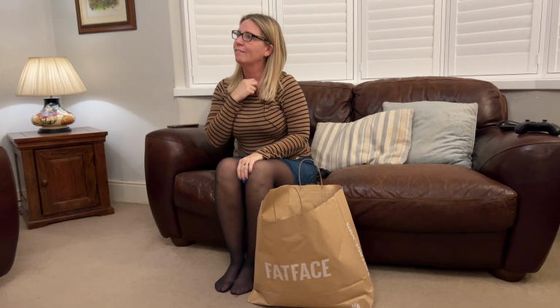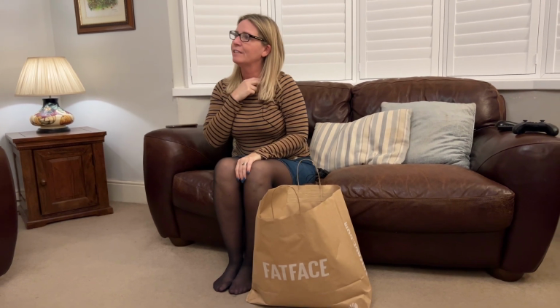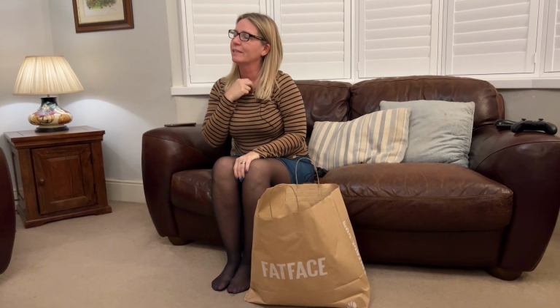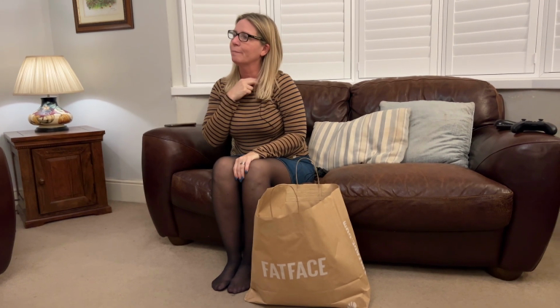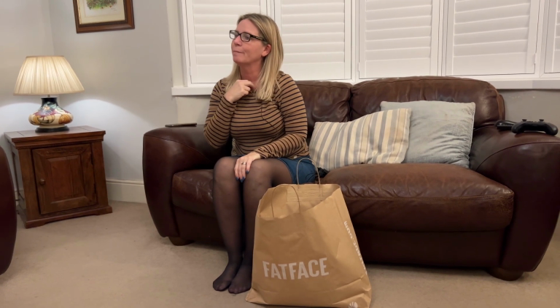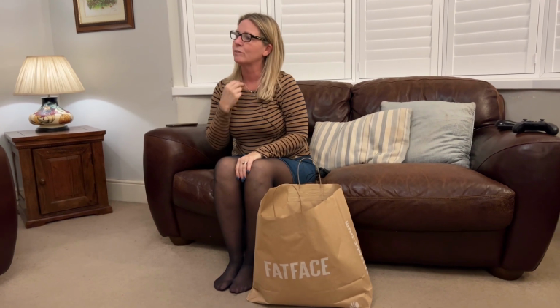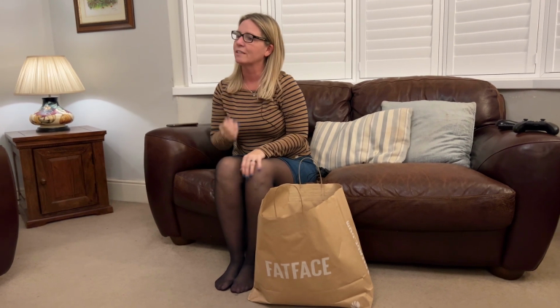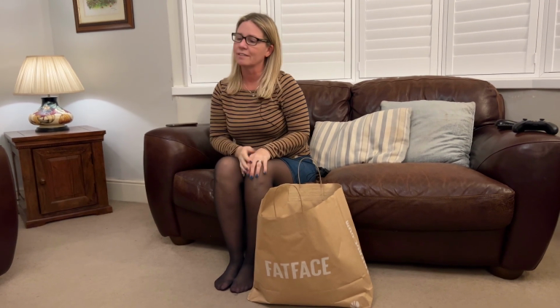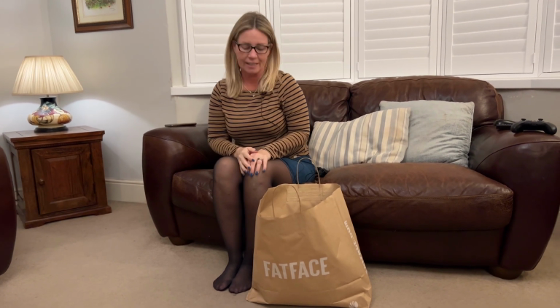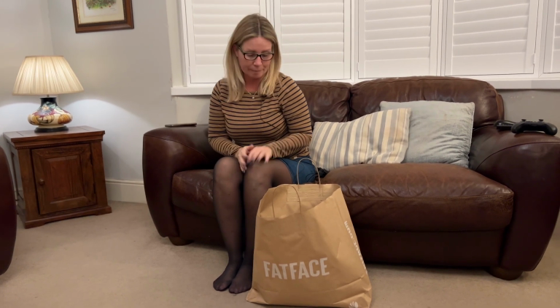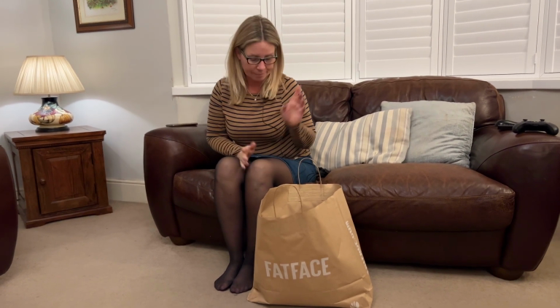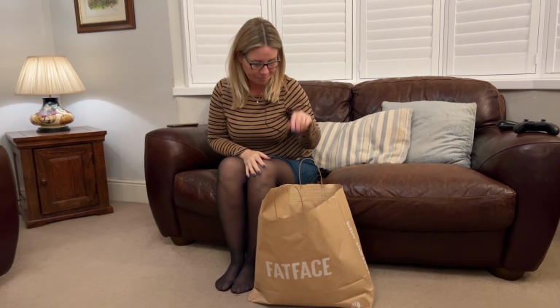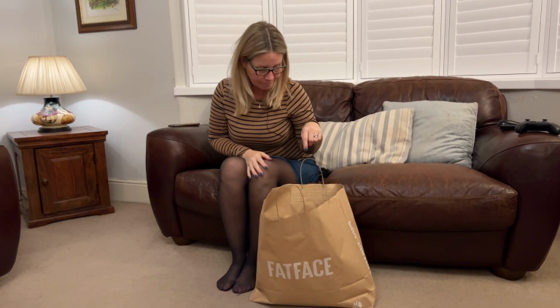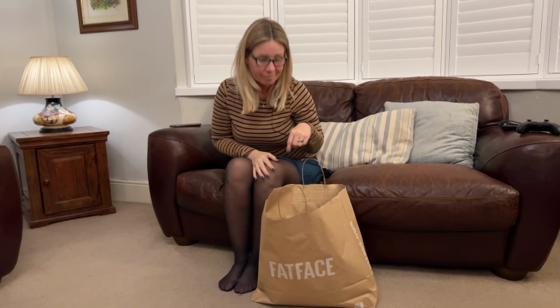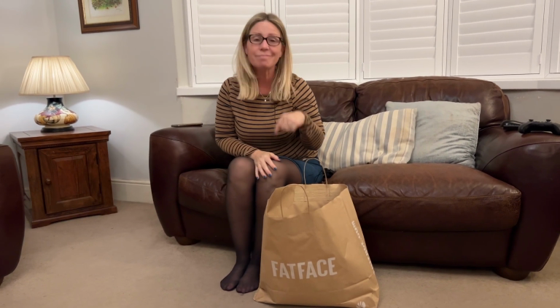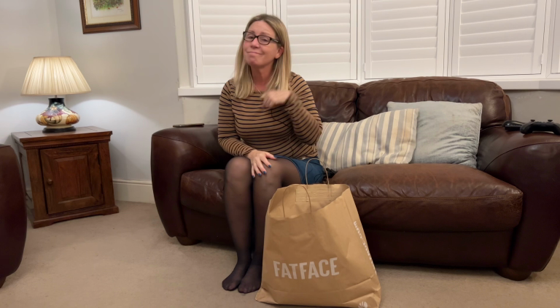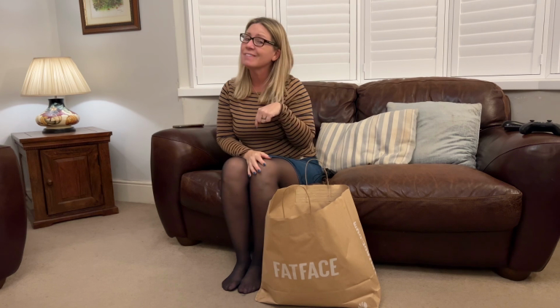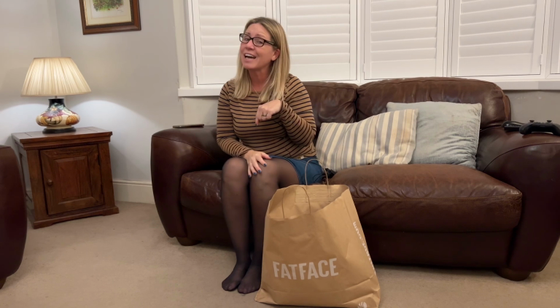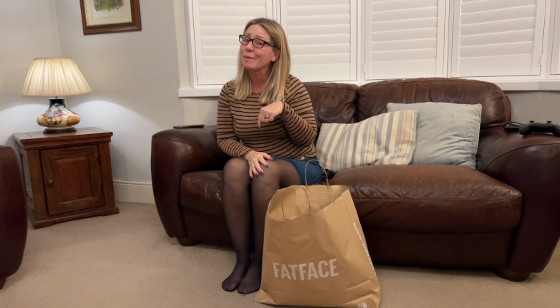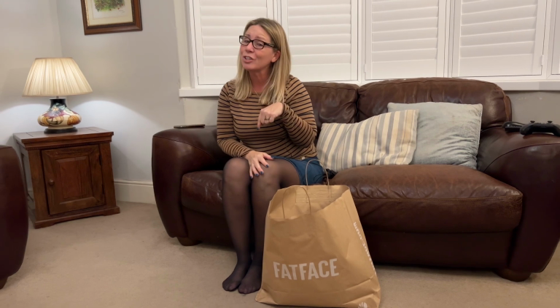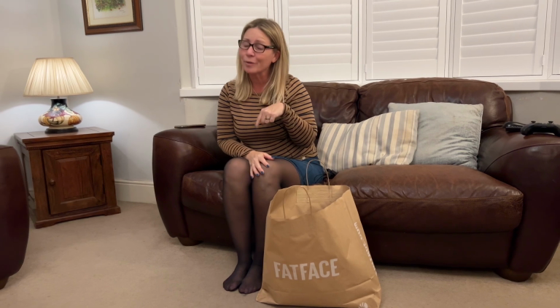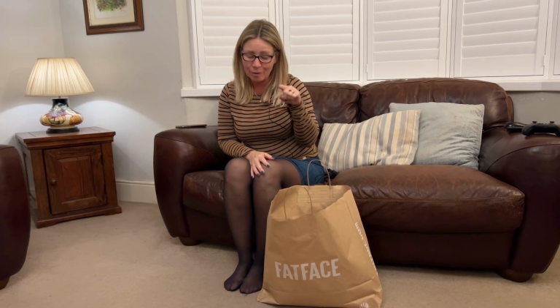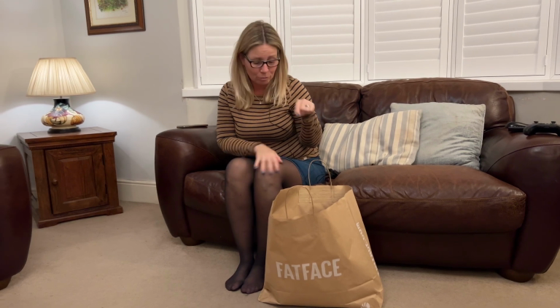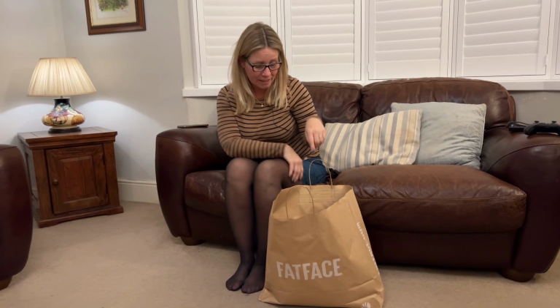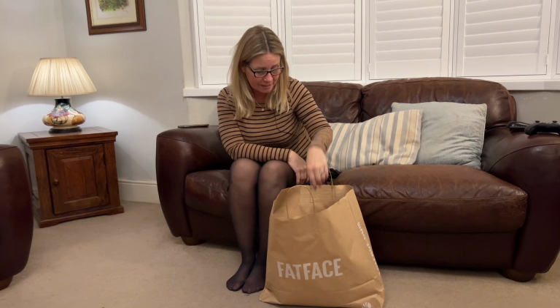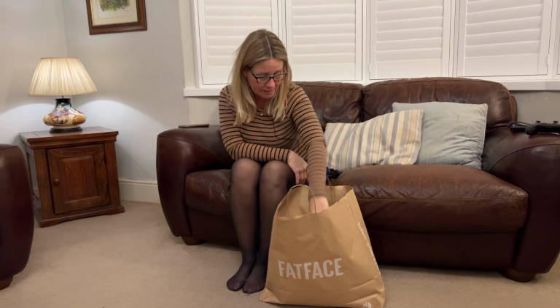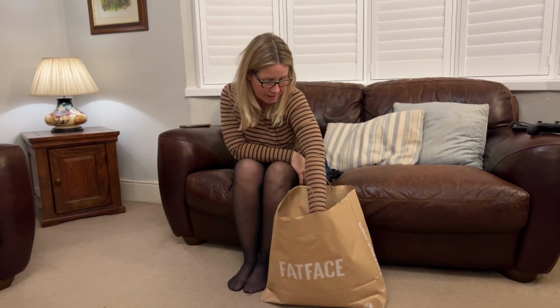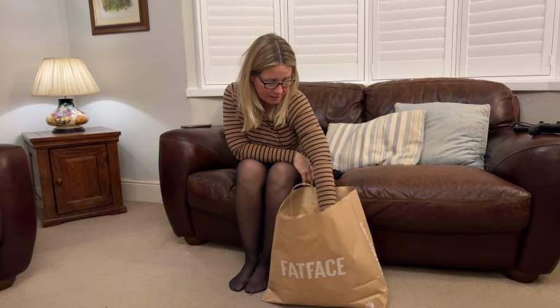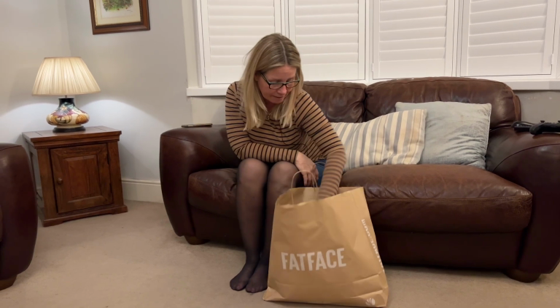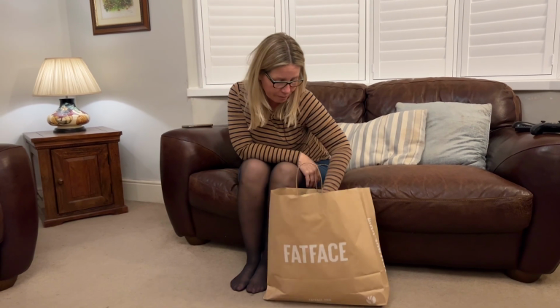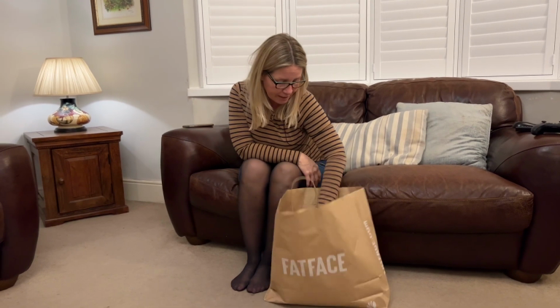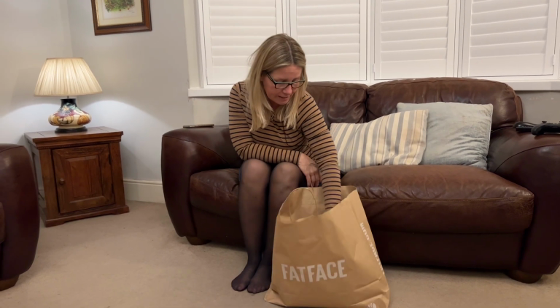Hefty by some people's standards, I guess. But anyway, I'll show you what I bought, shall I? Let's save that one for last.